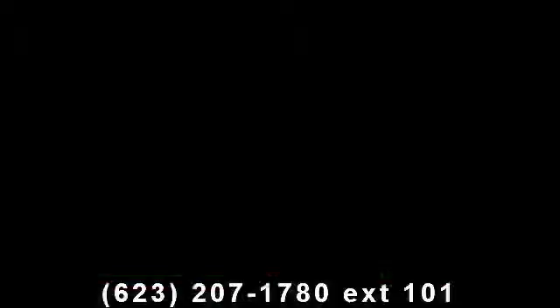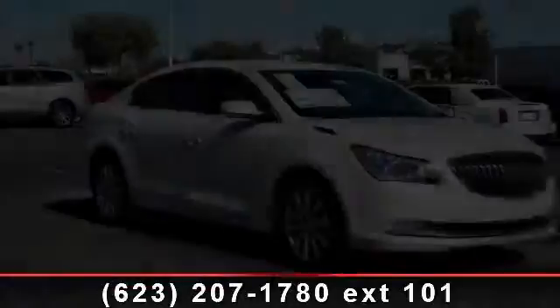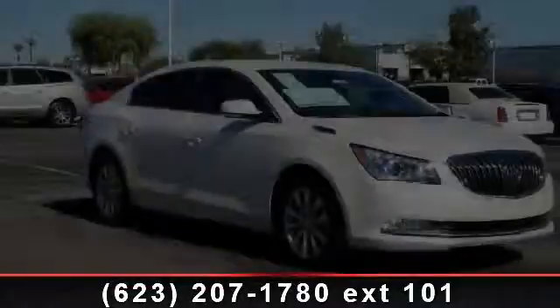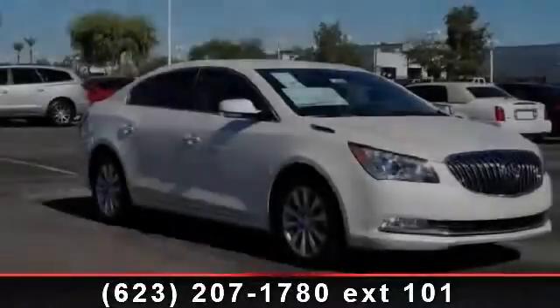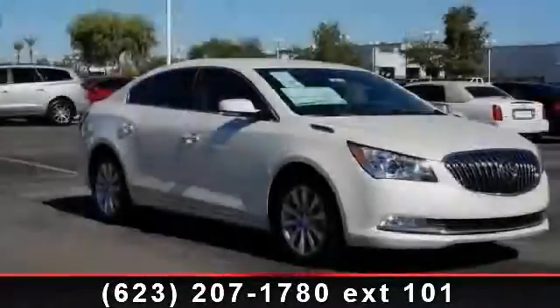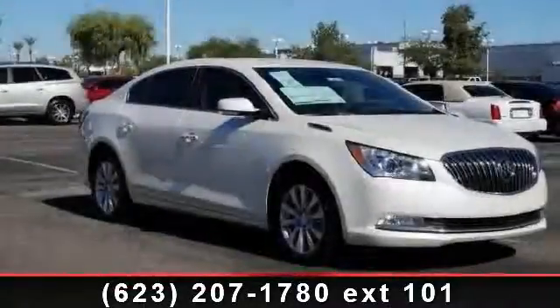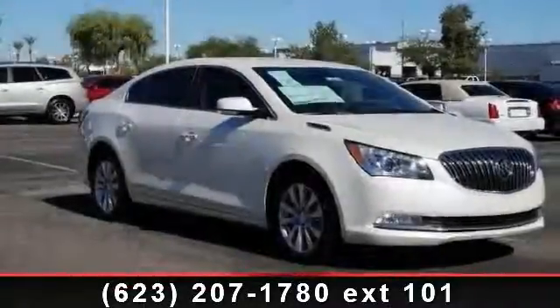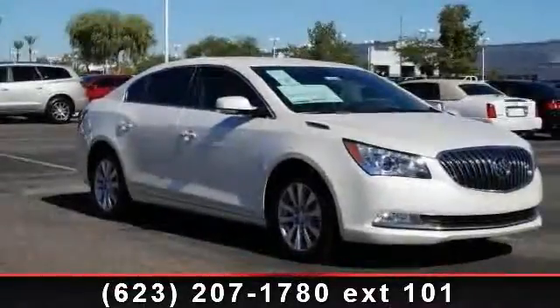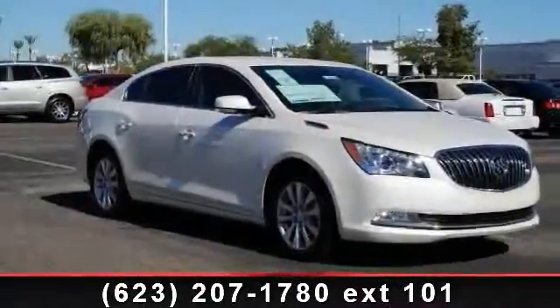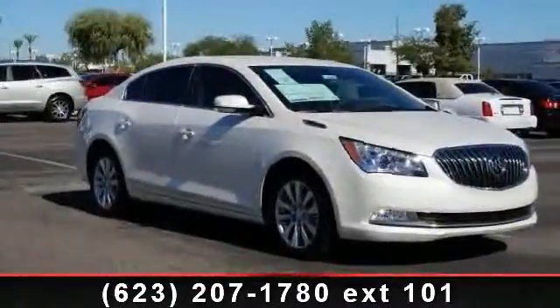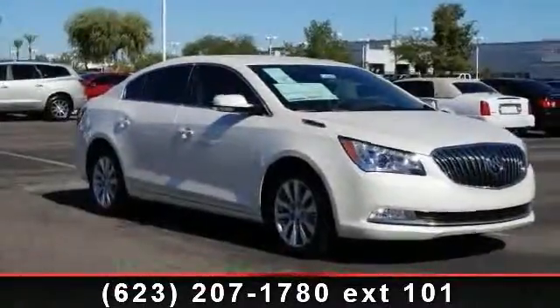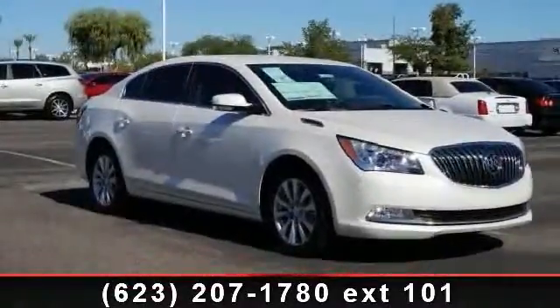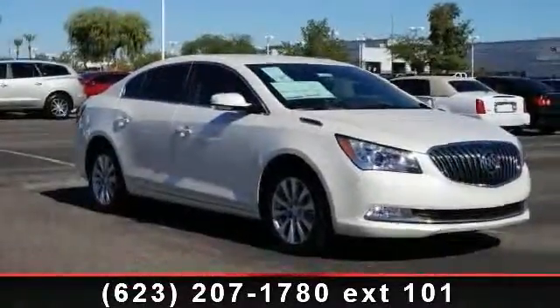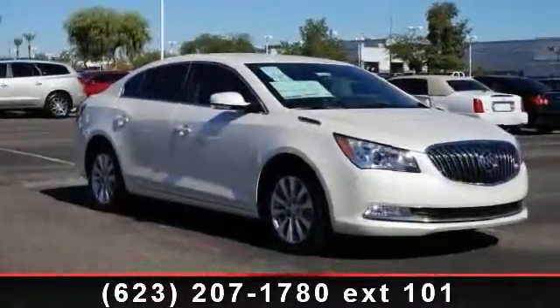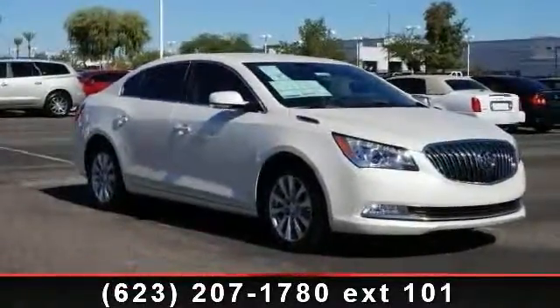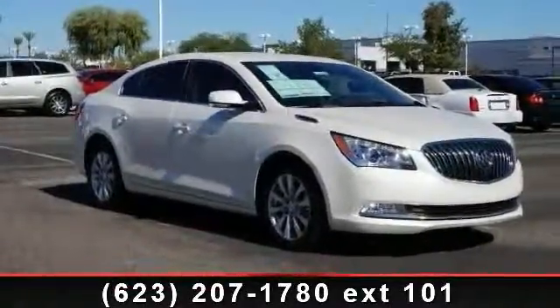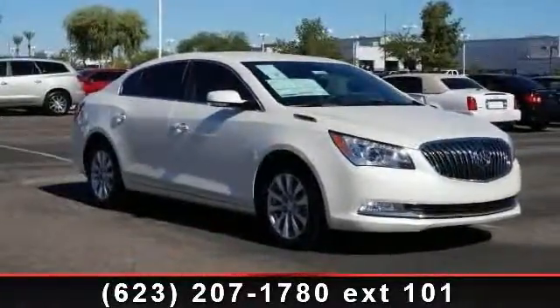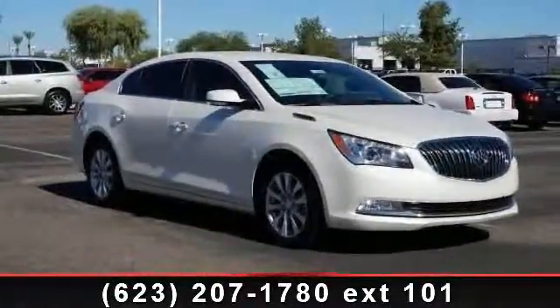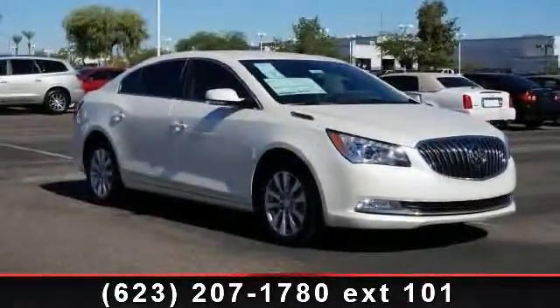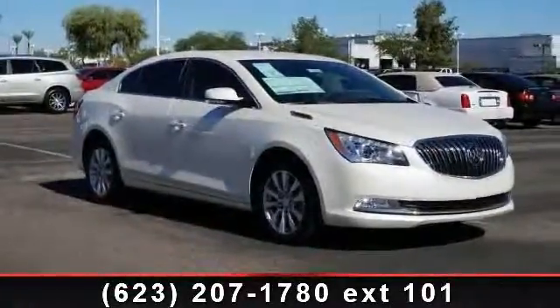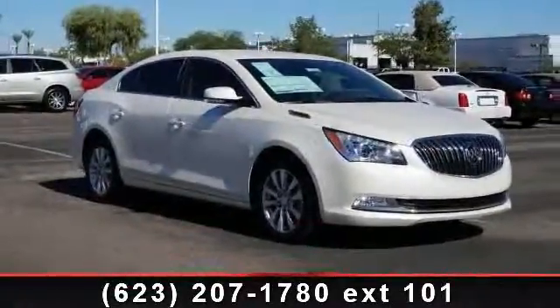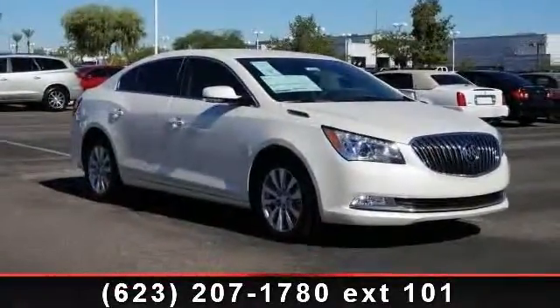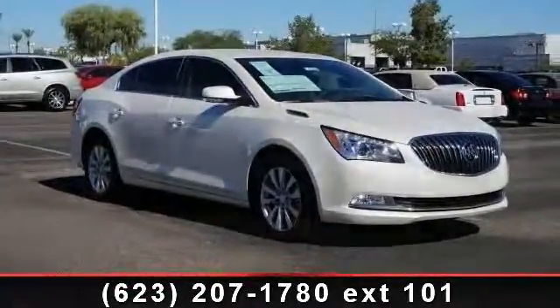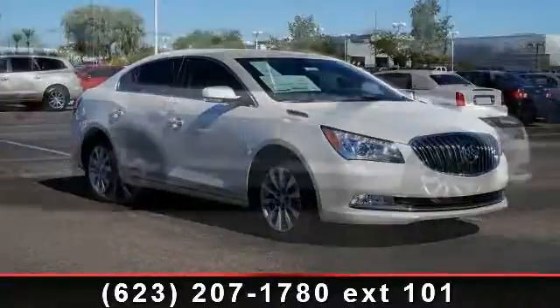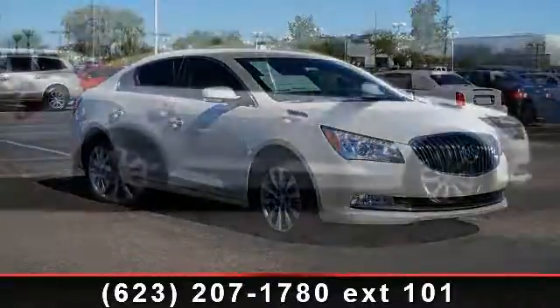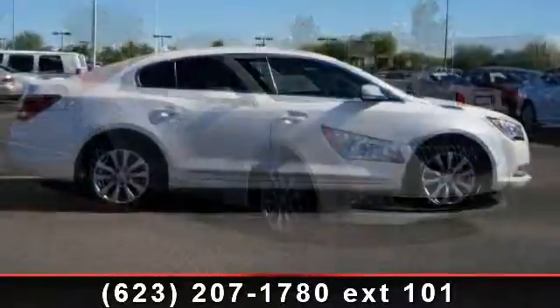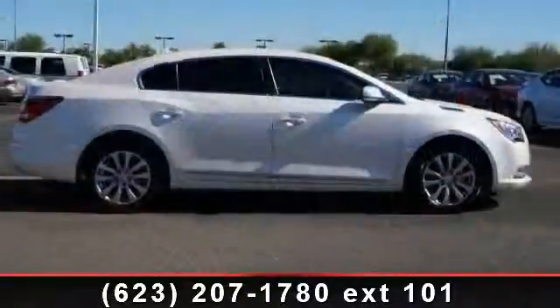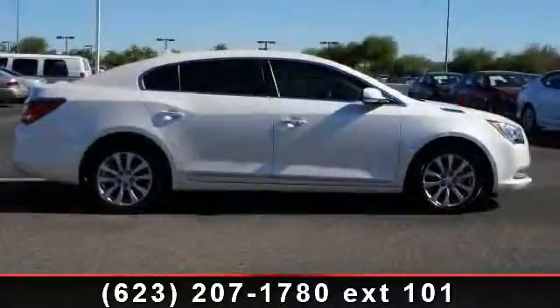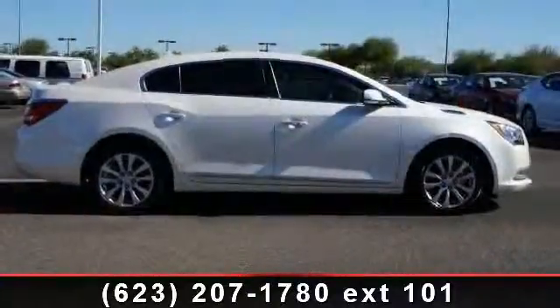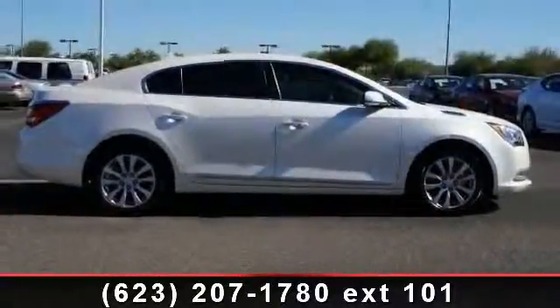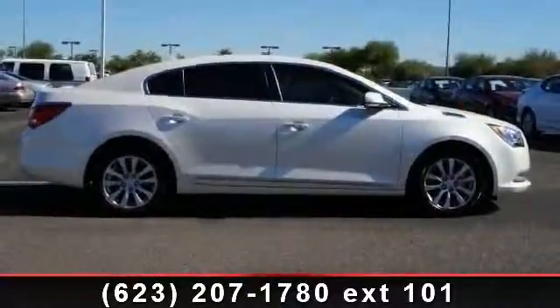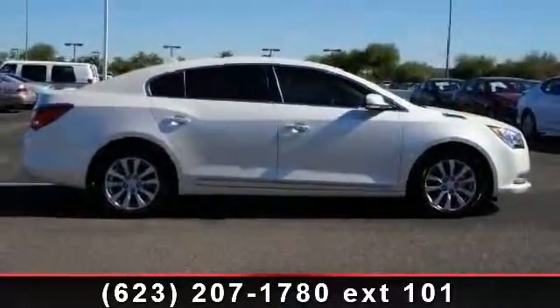Step into the 2014 Buick LaCrosse Leather. If you are looking for a first-rate auto, this one could be yours today.